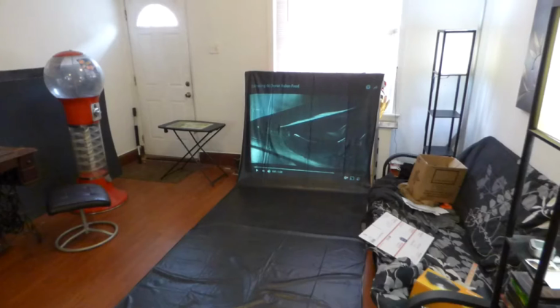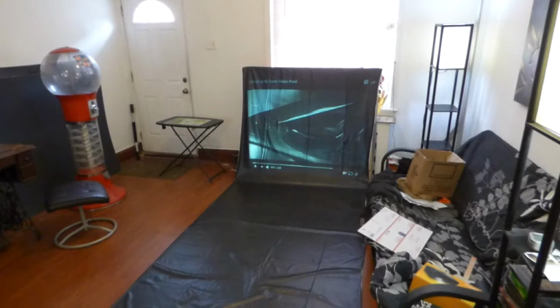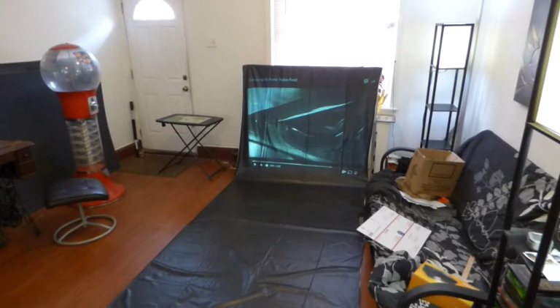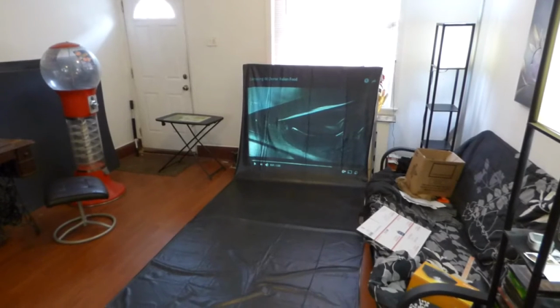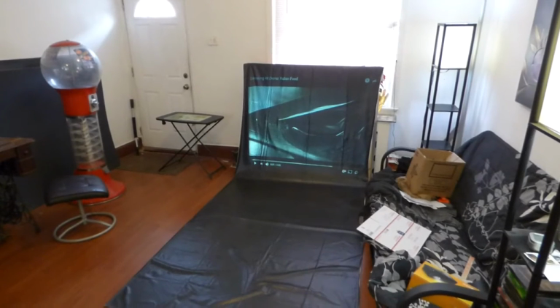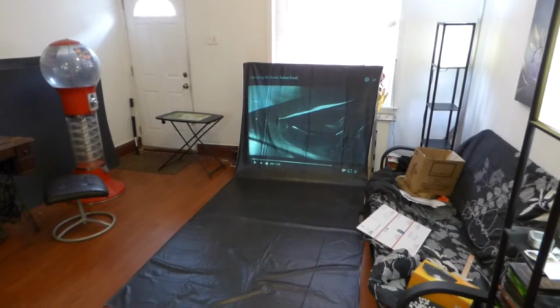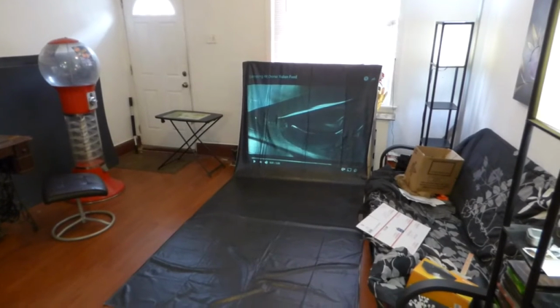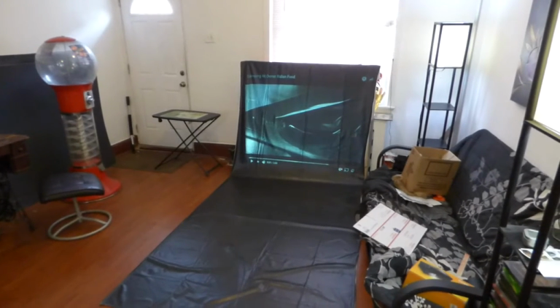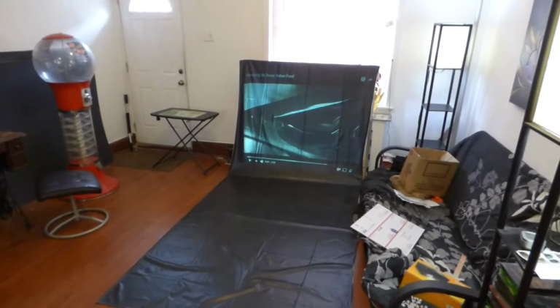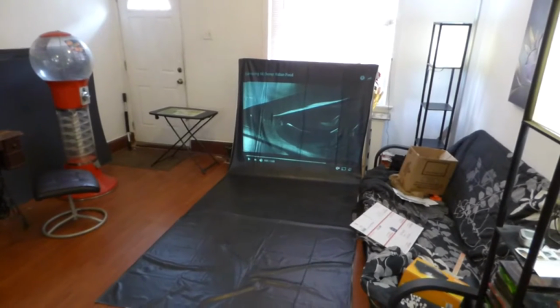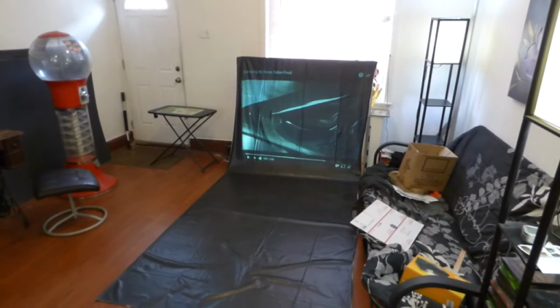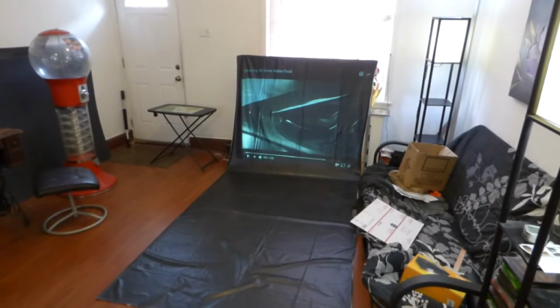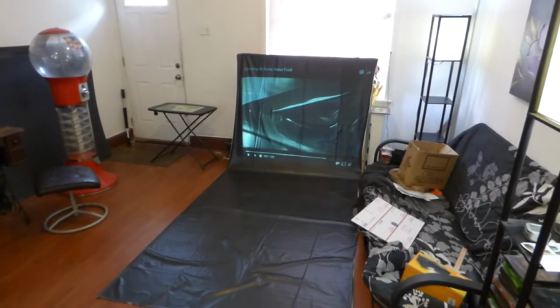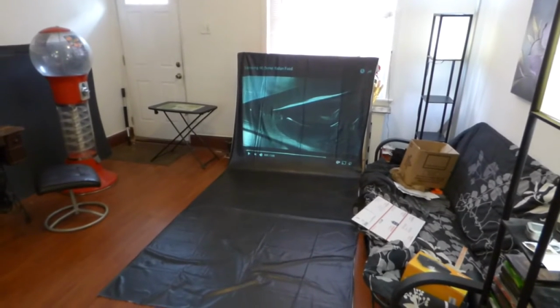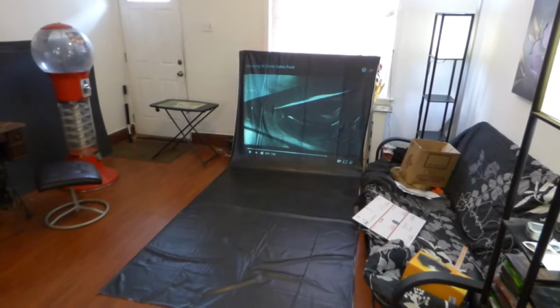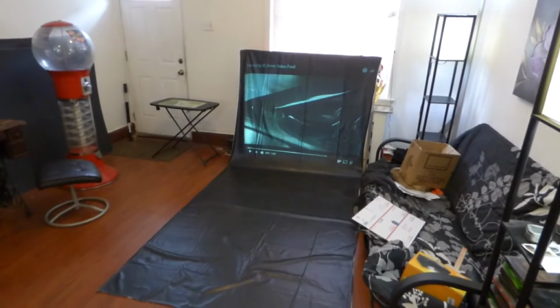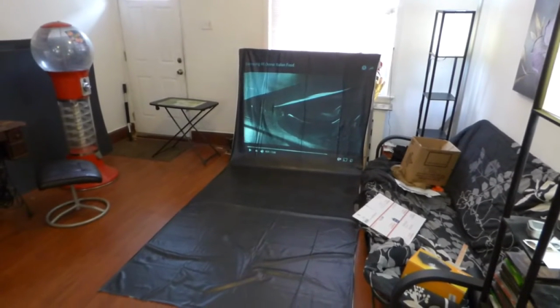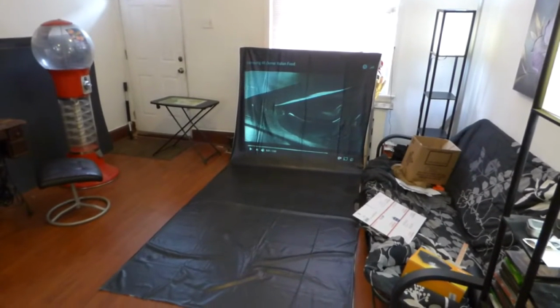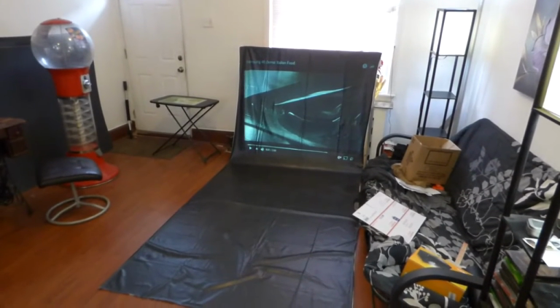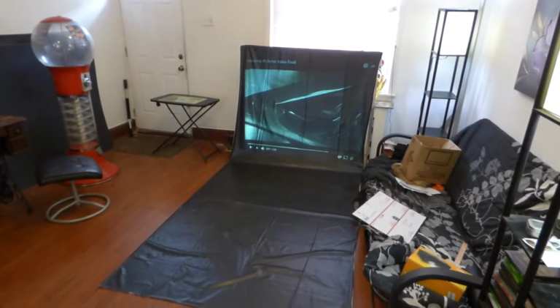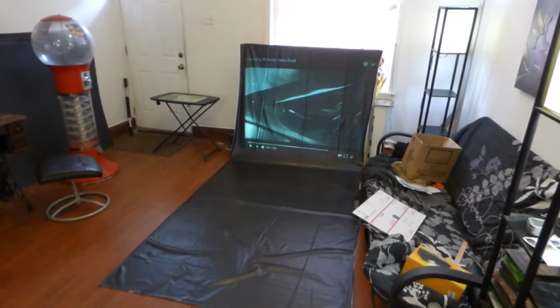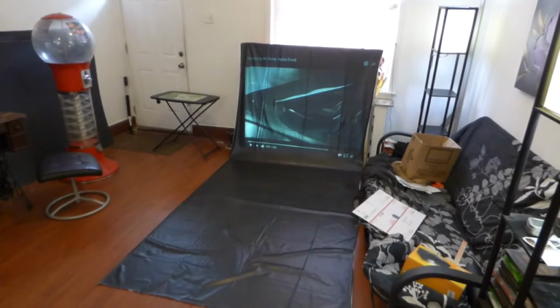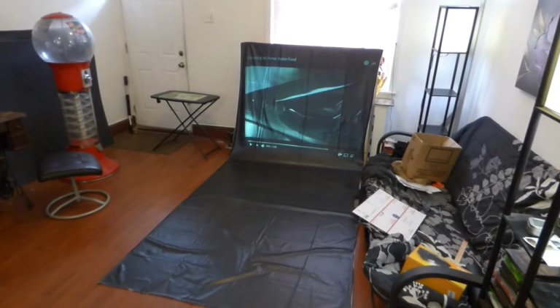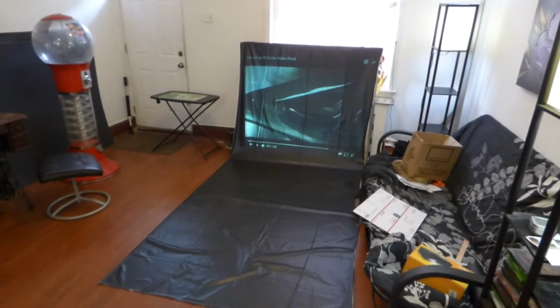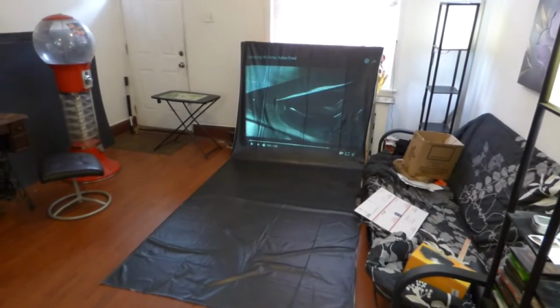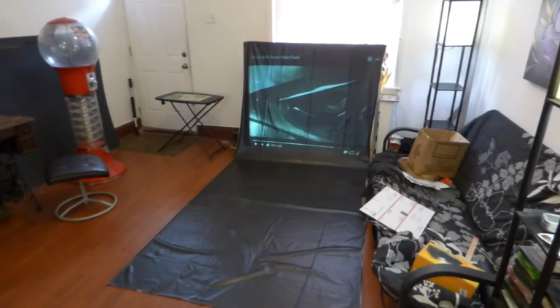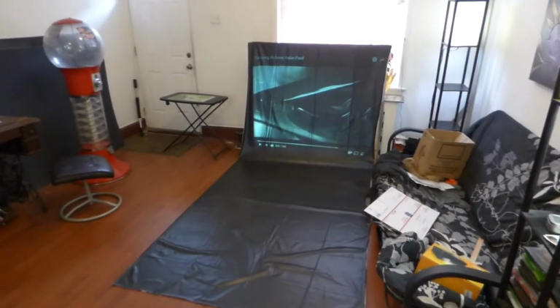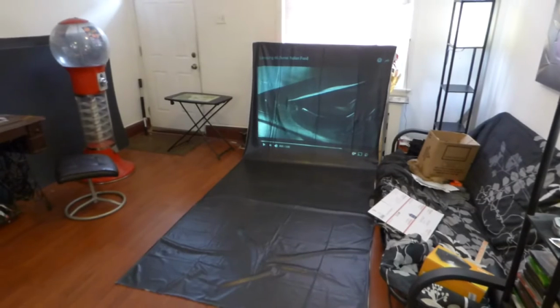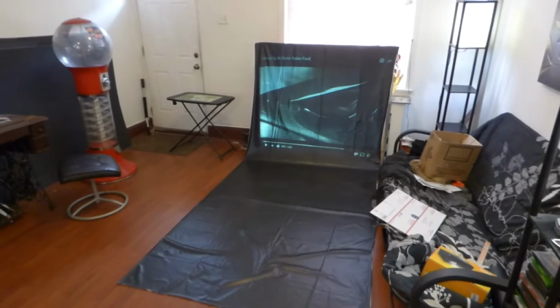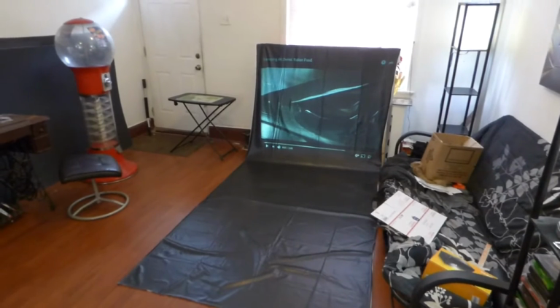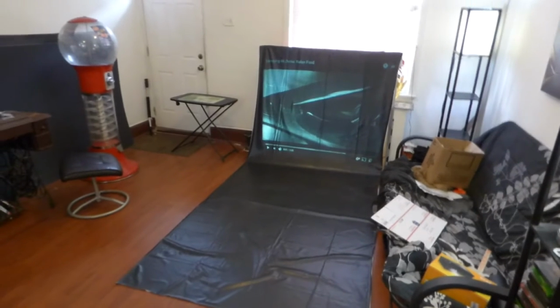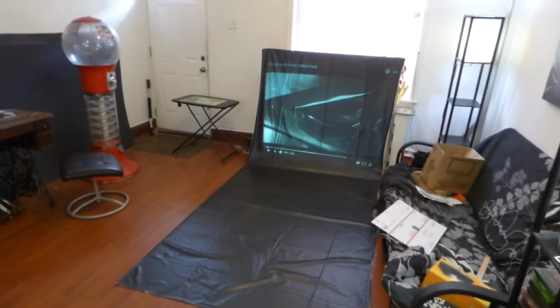Hey, how you guys doing? My name is Kenneth Bird. I'm the creator of Crystal Age Technology Projection Screens using Smart Technology Gain.